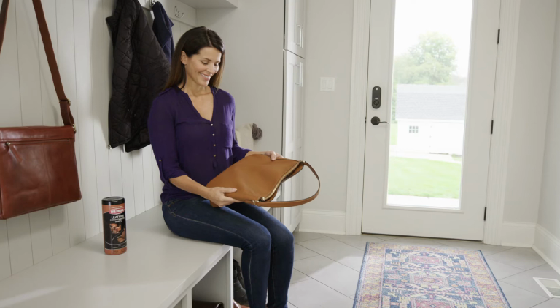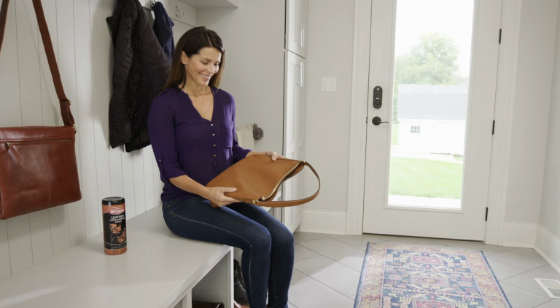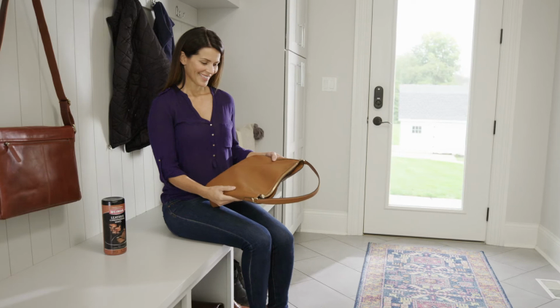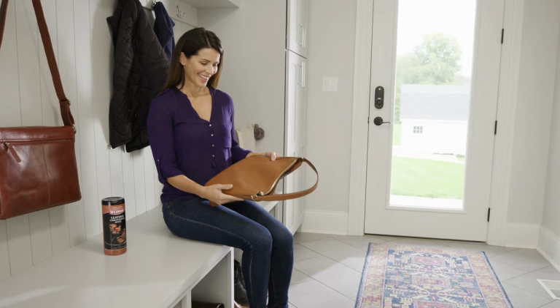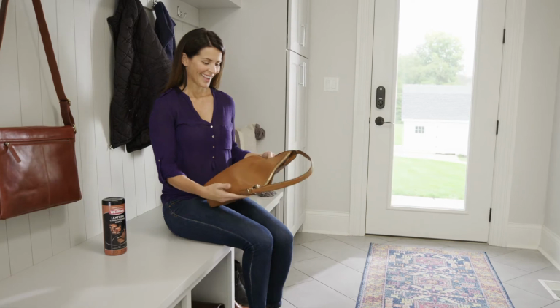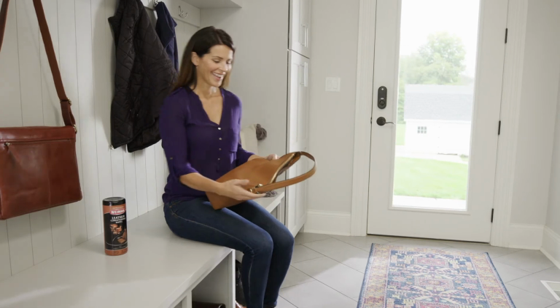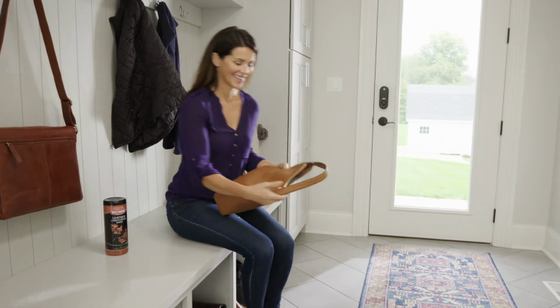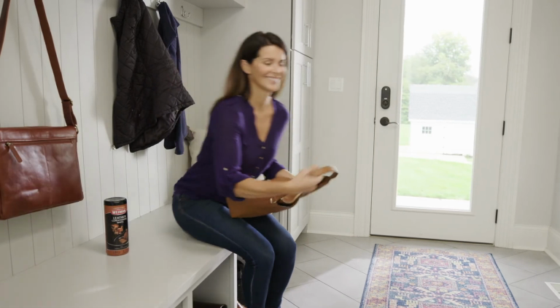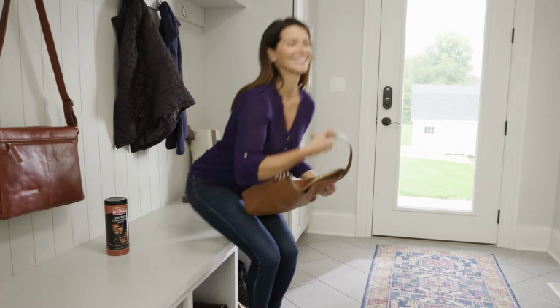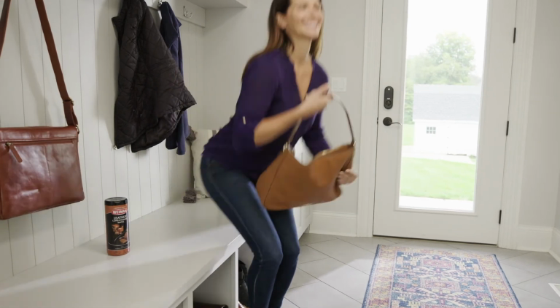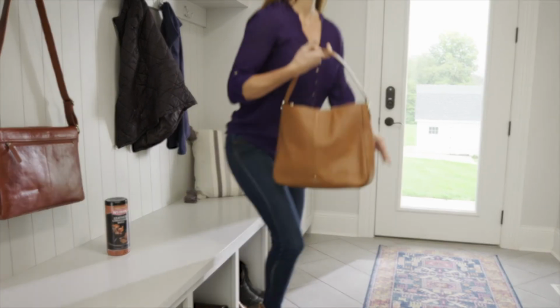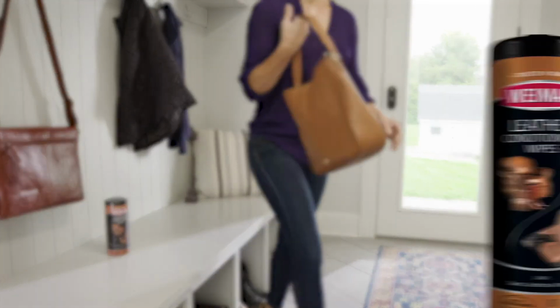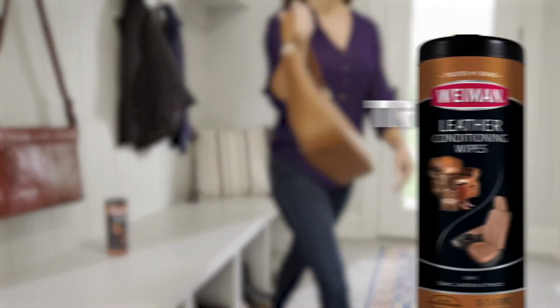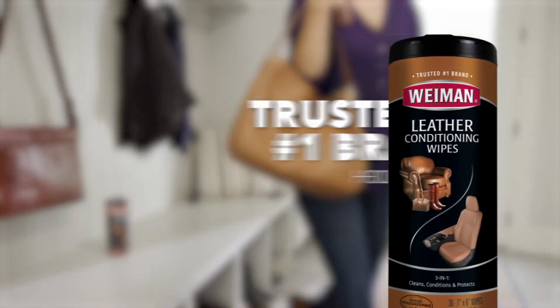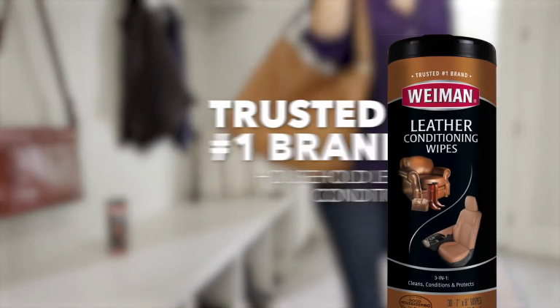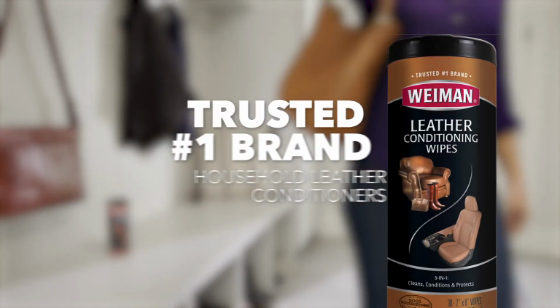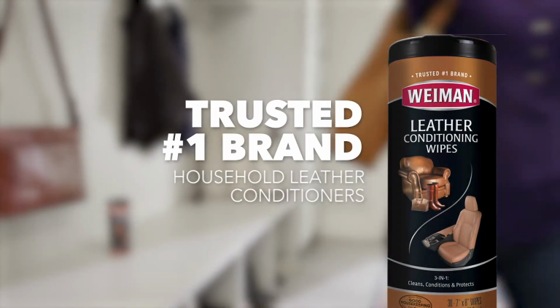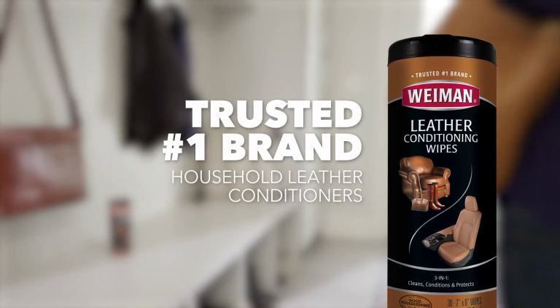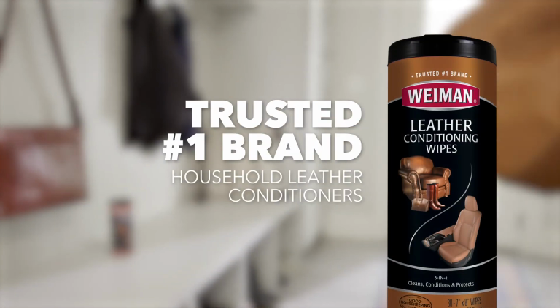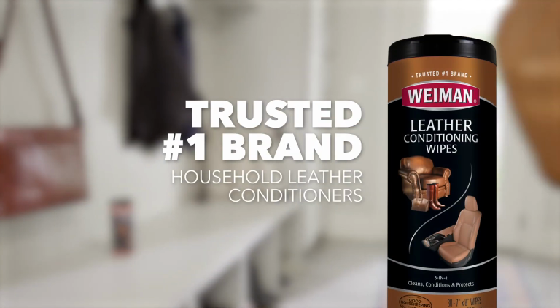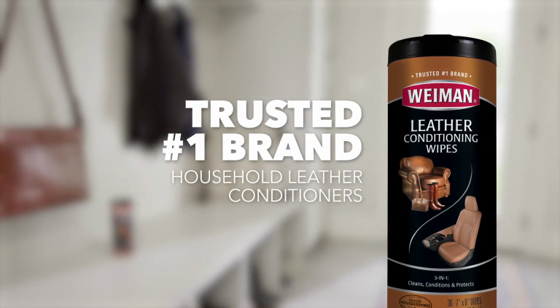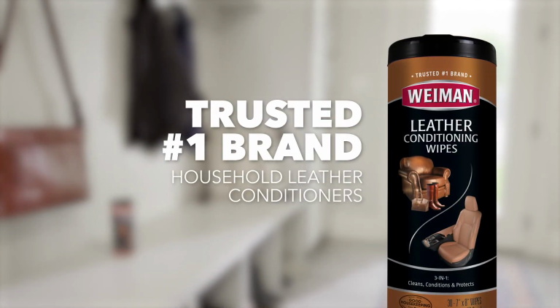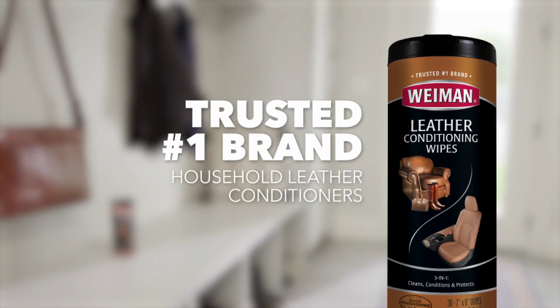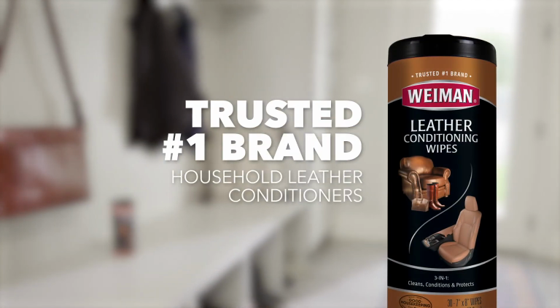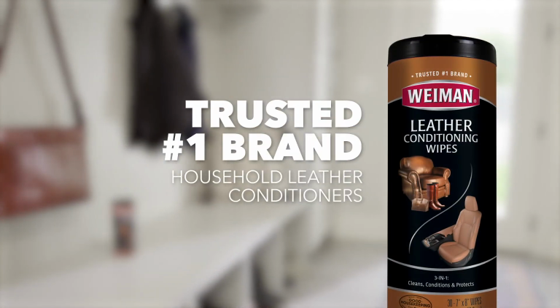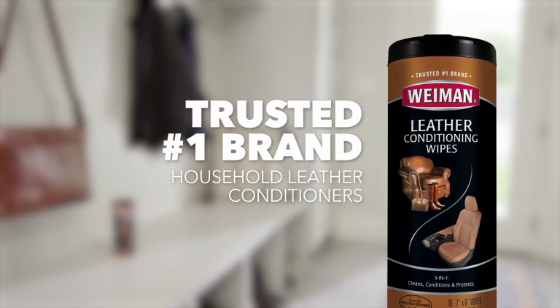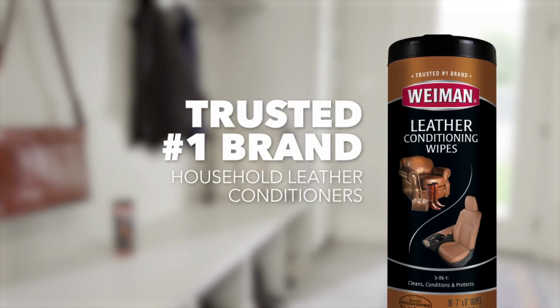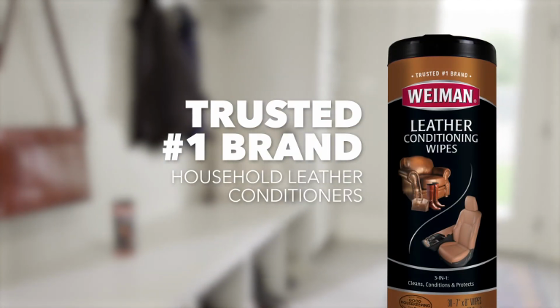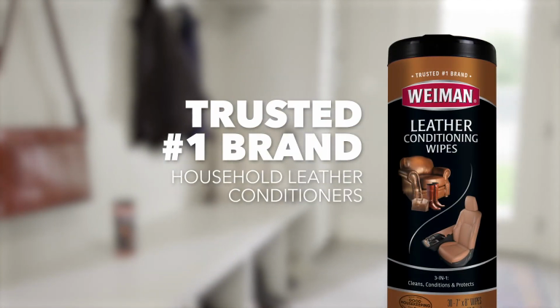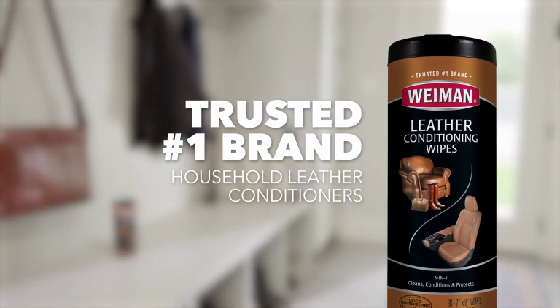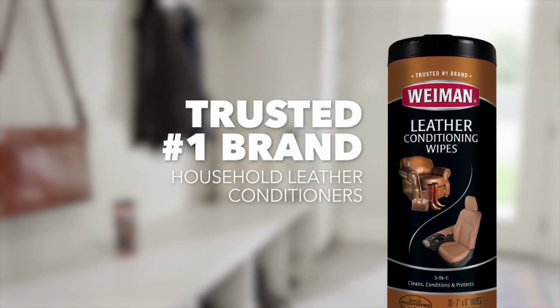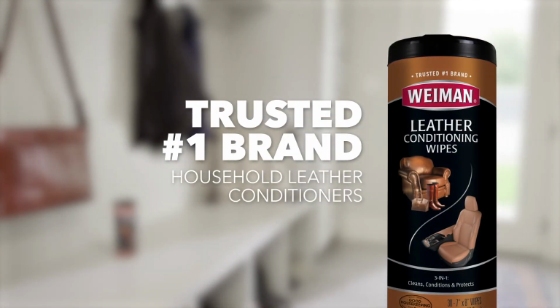No wonder more people trust Wyman than any other brand. Find them in the cleaning aisle.